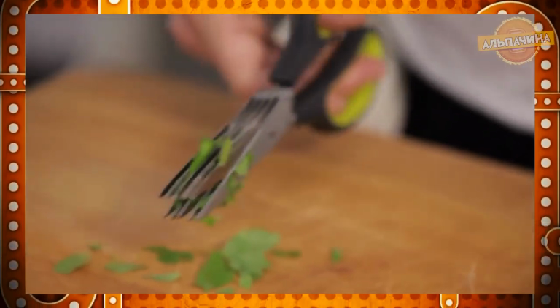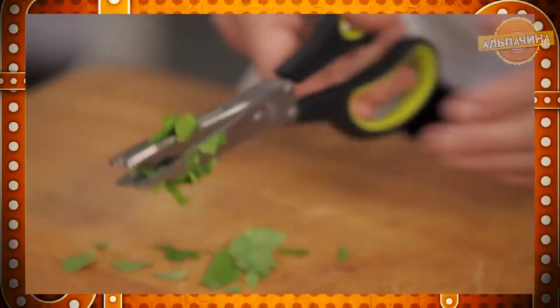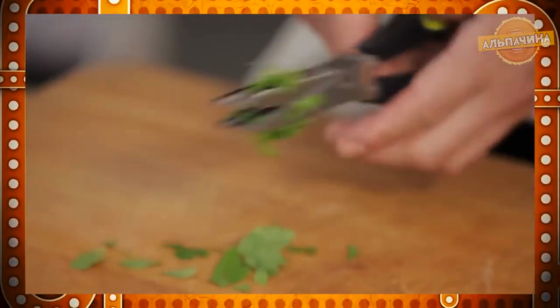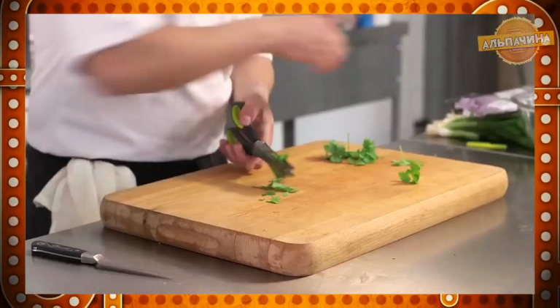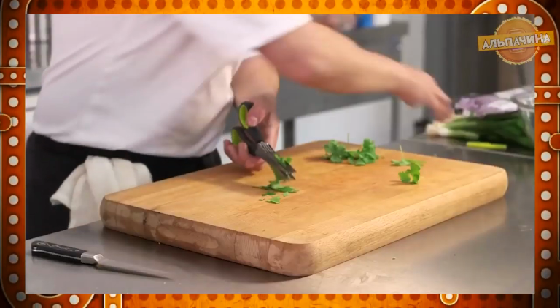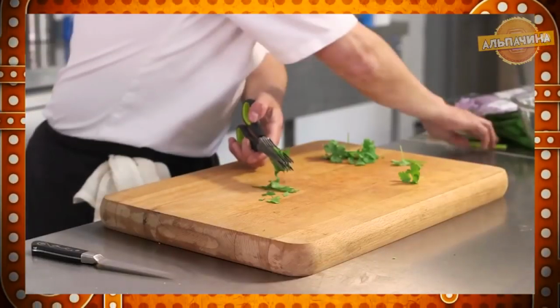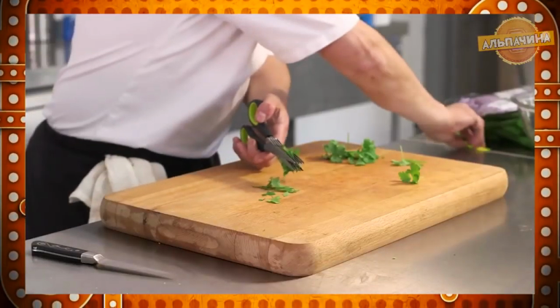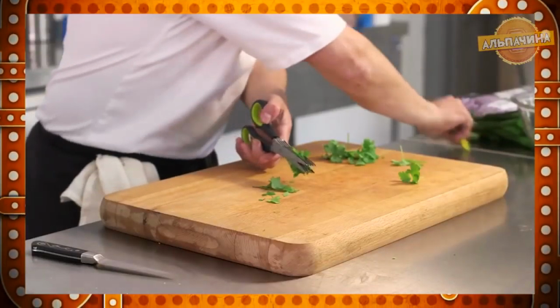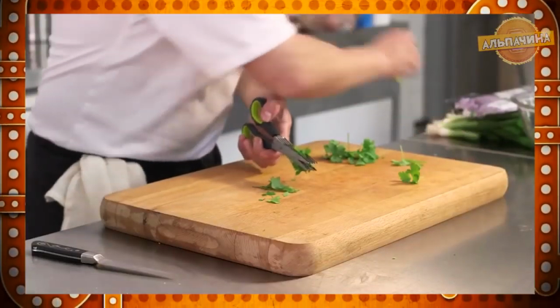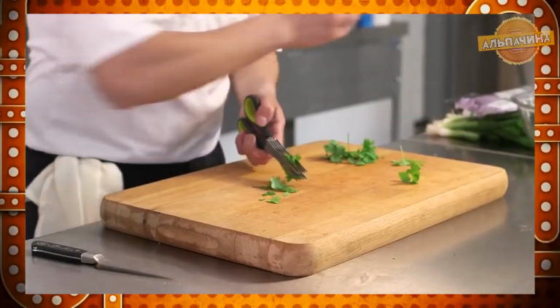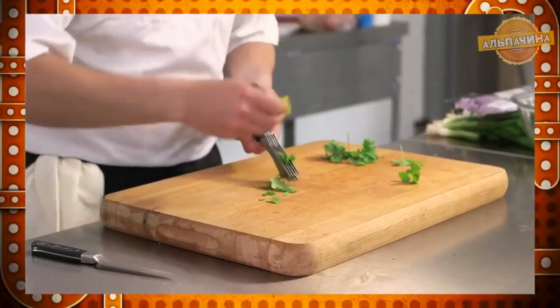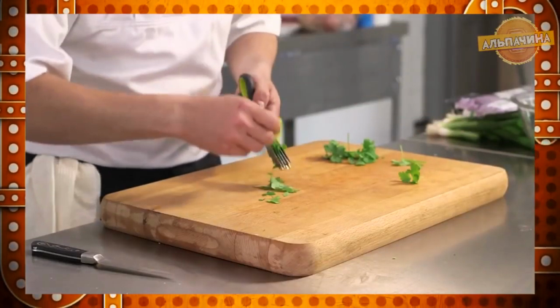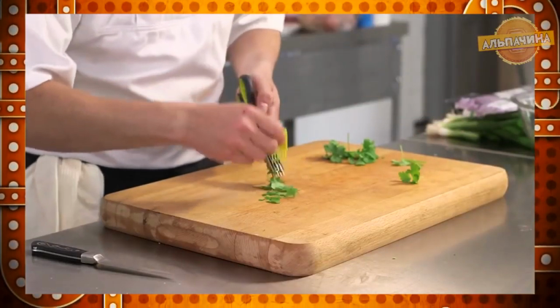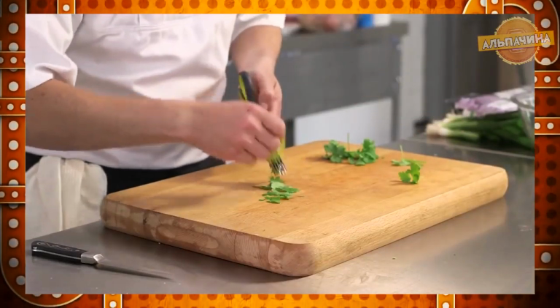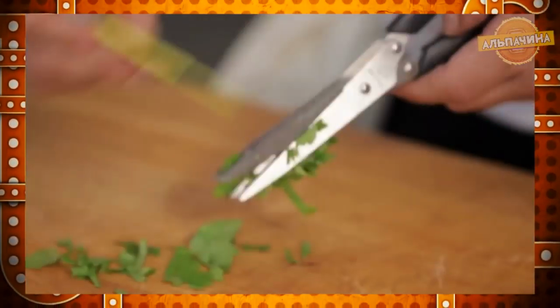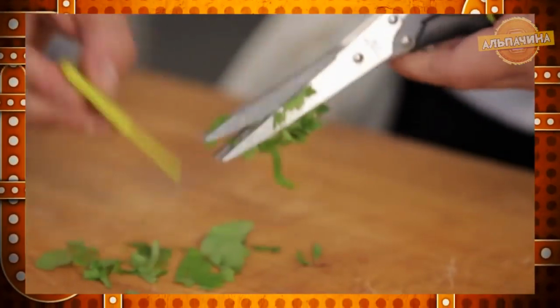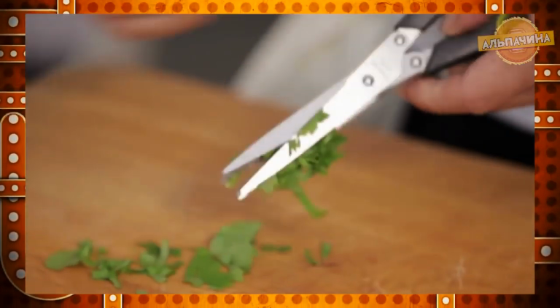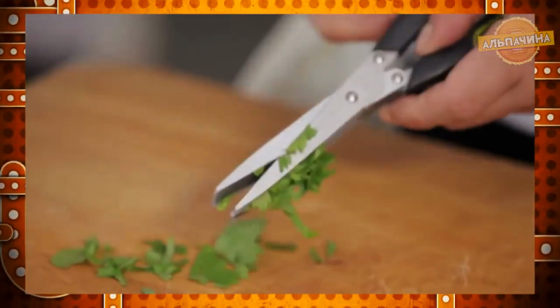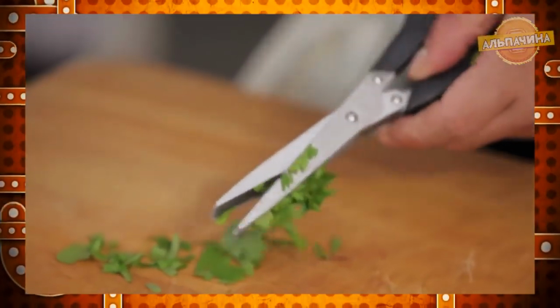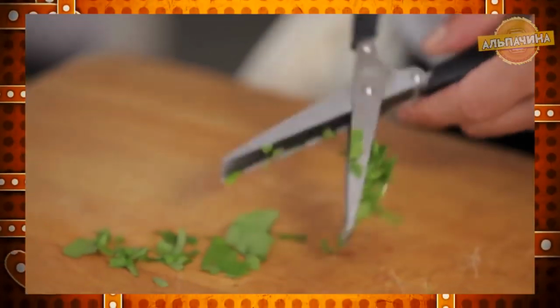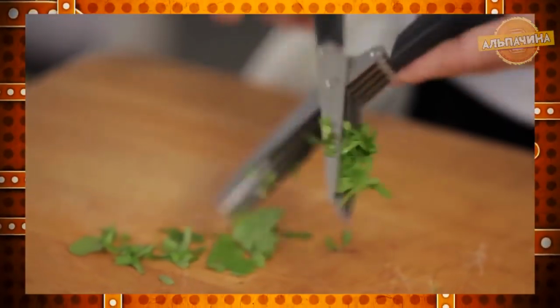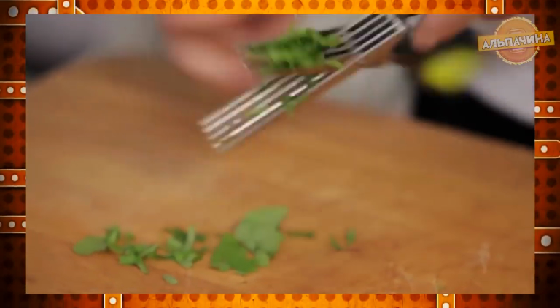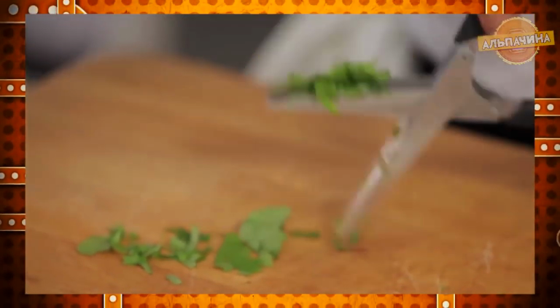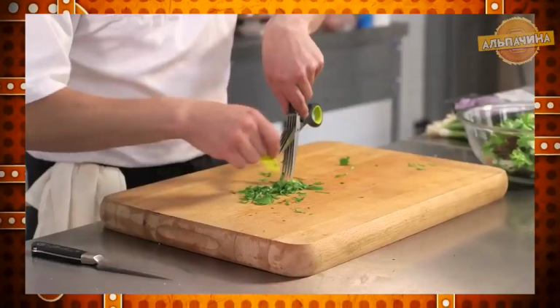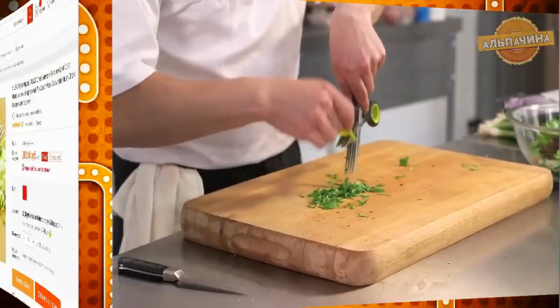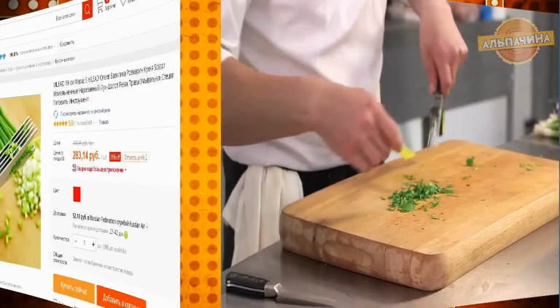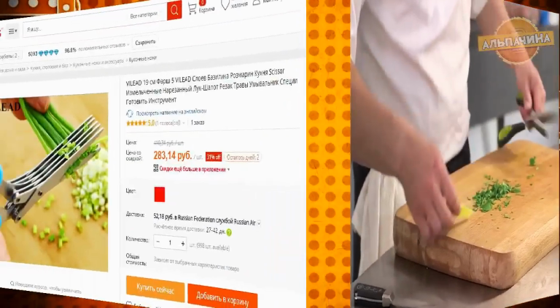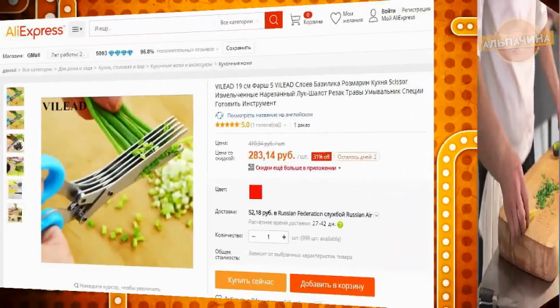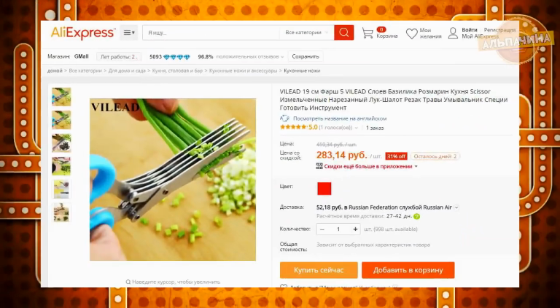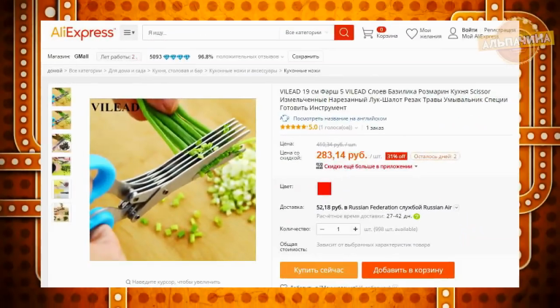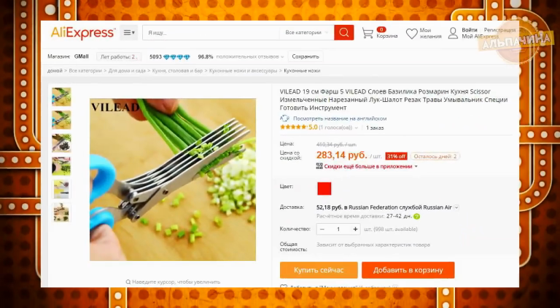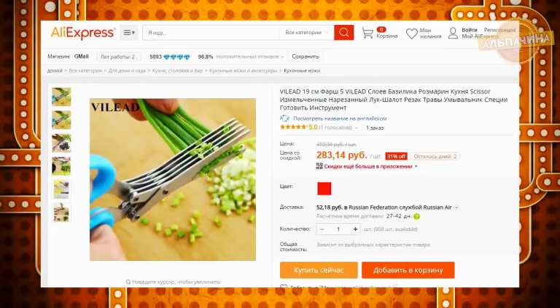Ножницы имеют эргономичные ручки и острые лезвия, расположенные в 5 рядов. Цена — 300 рублей.